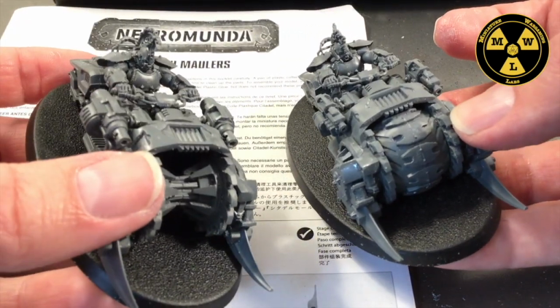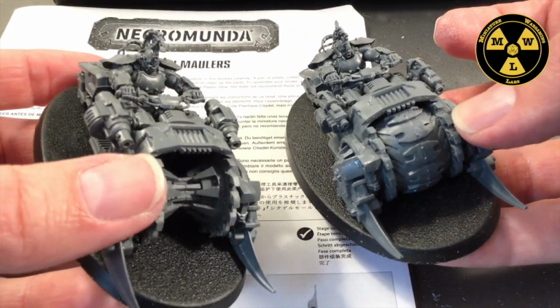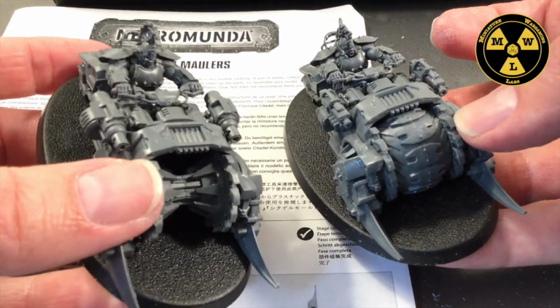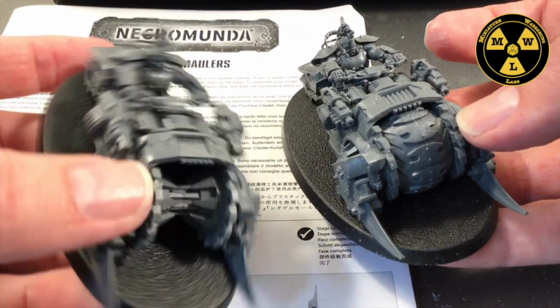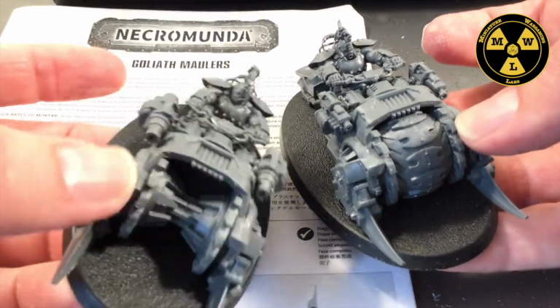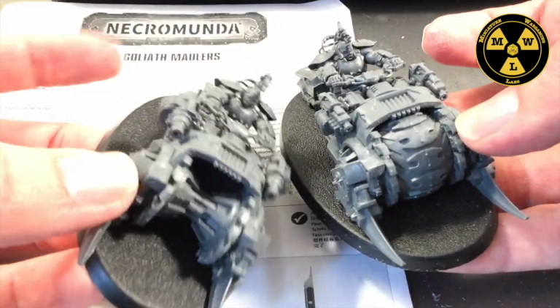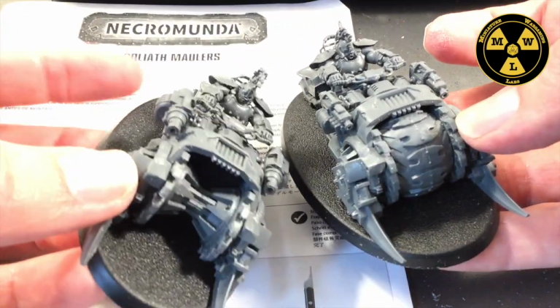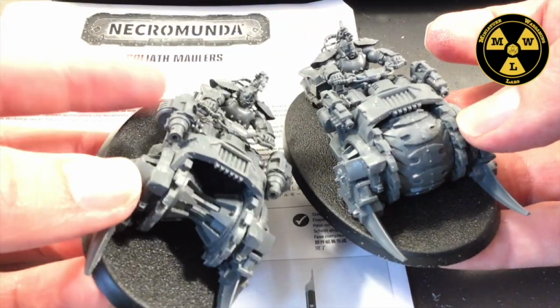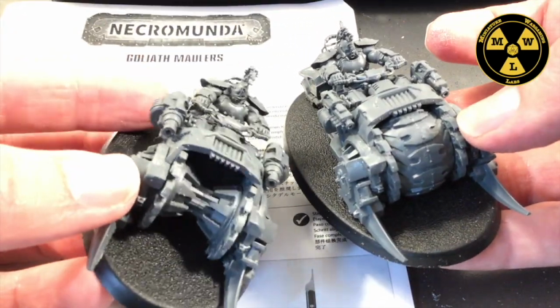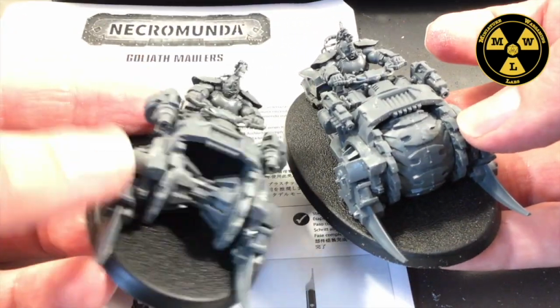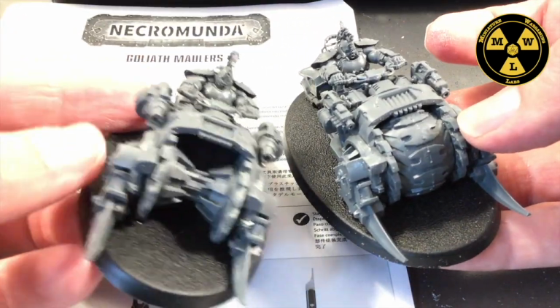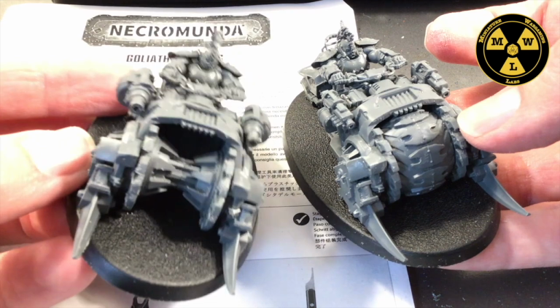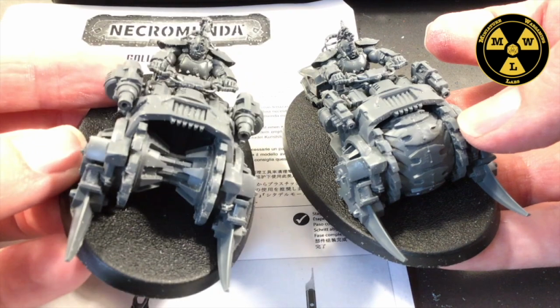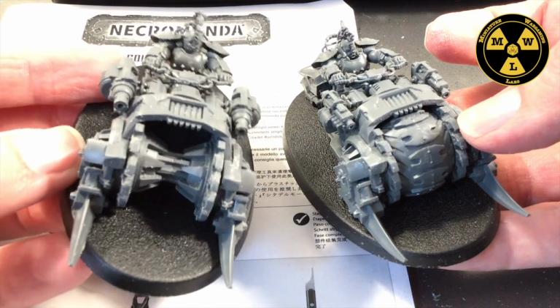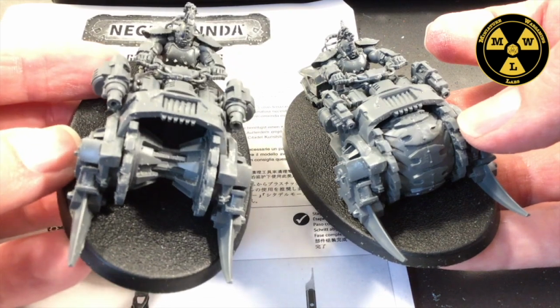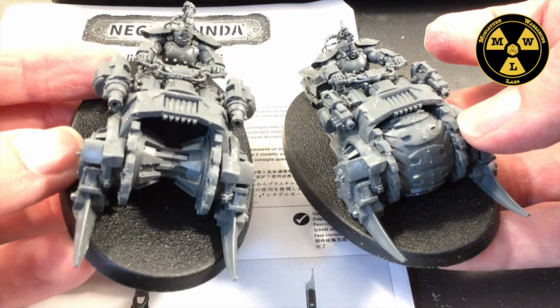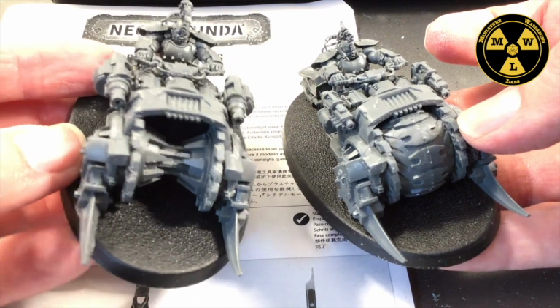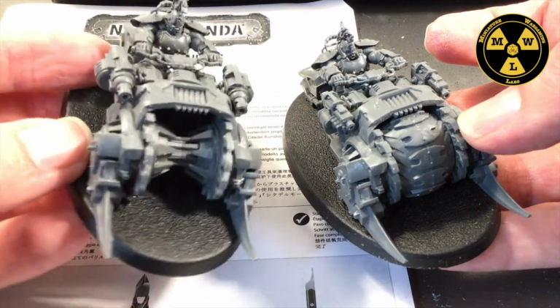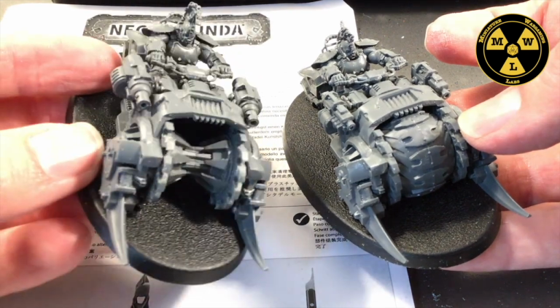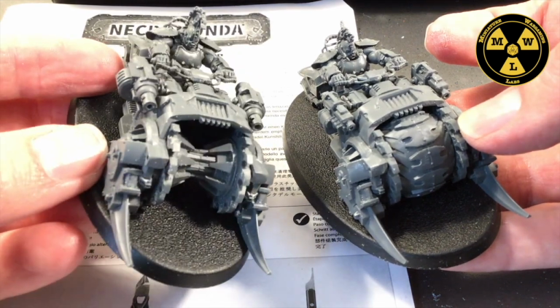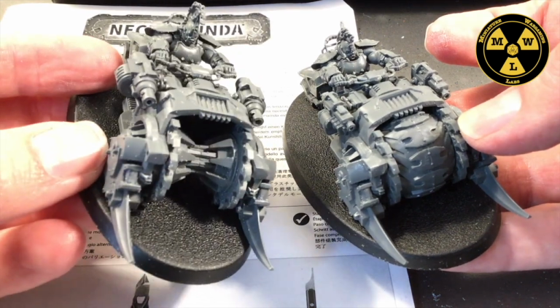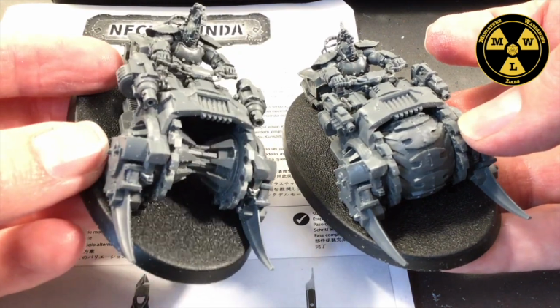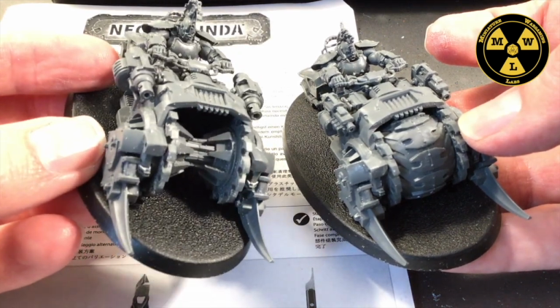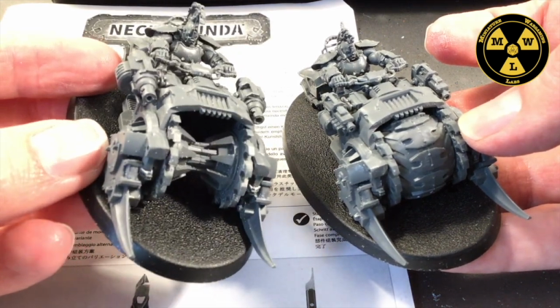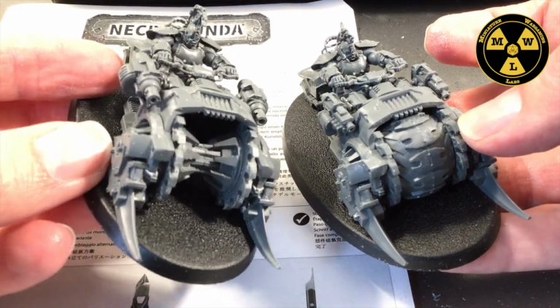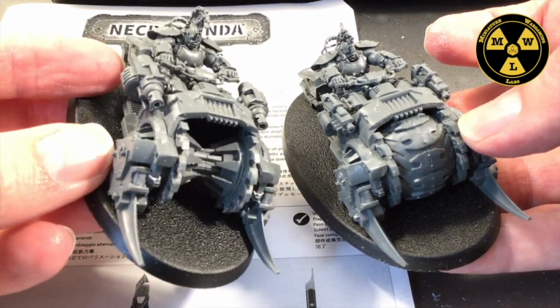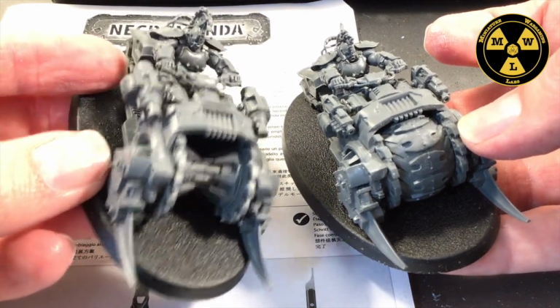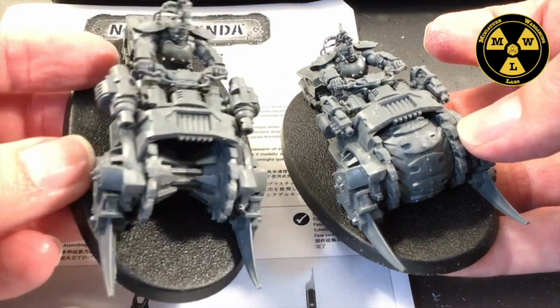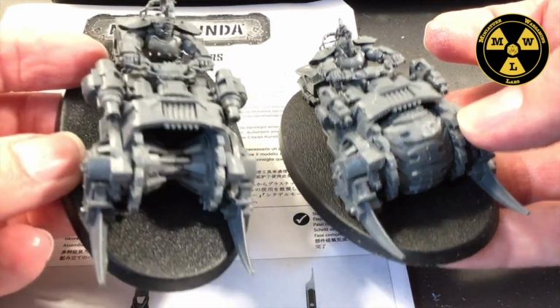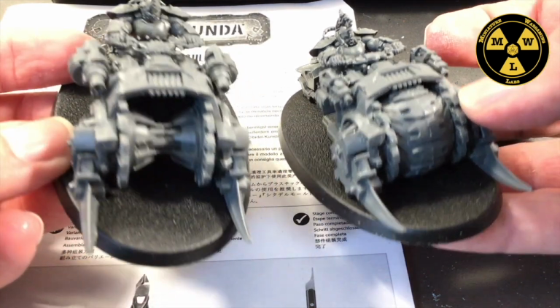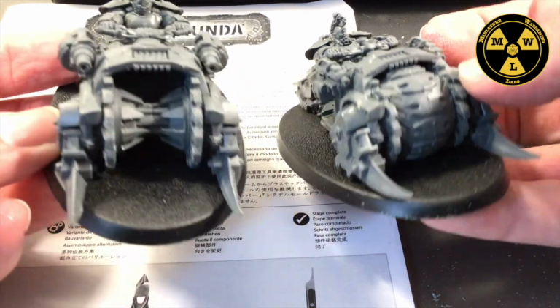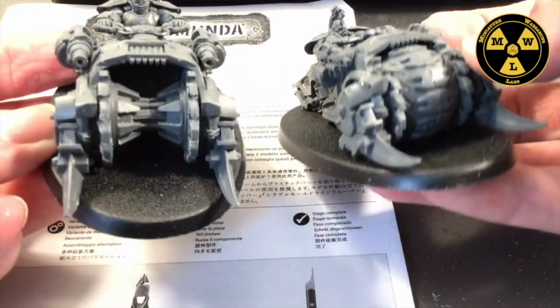Really happy with how the model came together, and we'll have some fun painting this one. It'll take some time — anytime you do a guy on a bike, it's like painting two people at least, probably more like three.